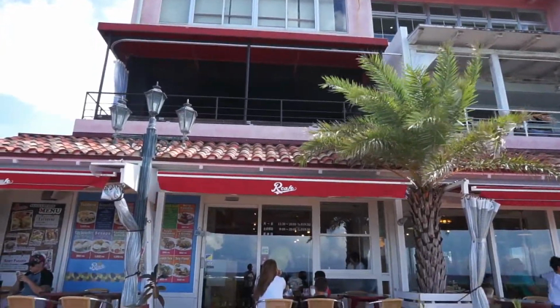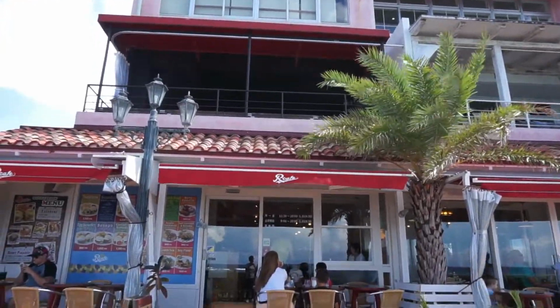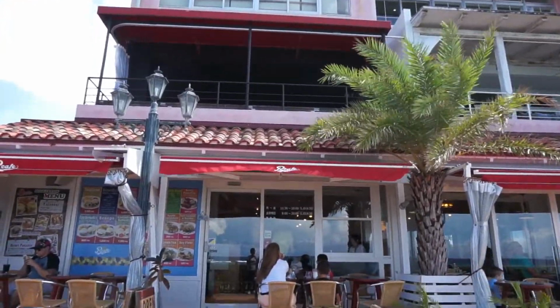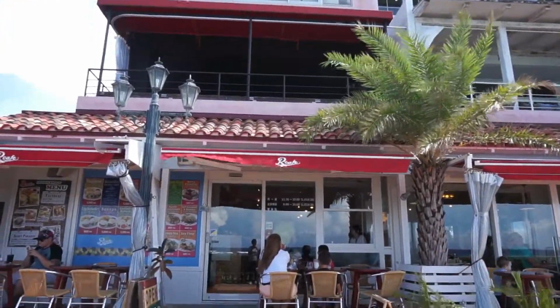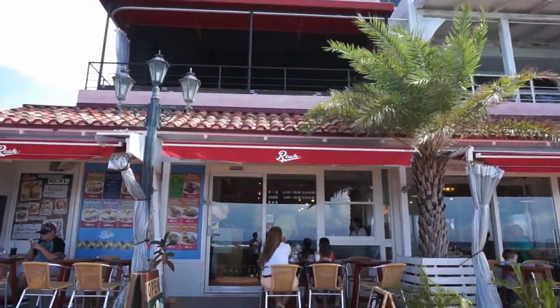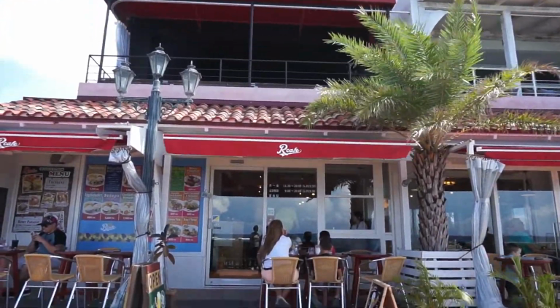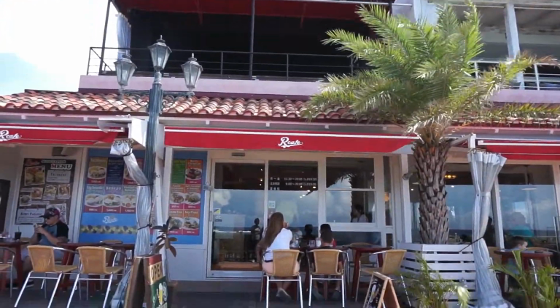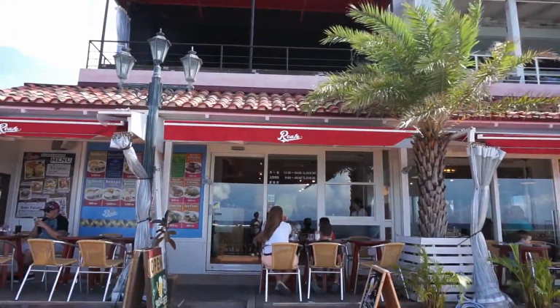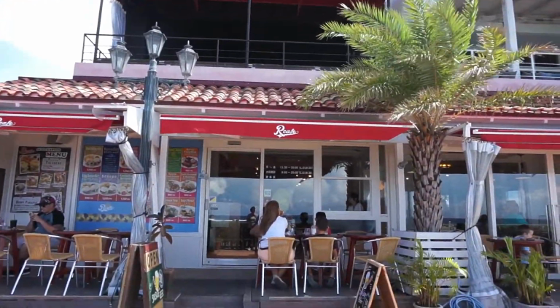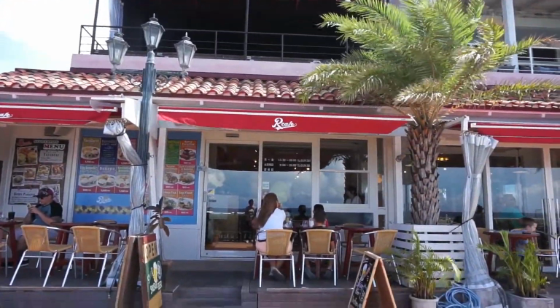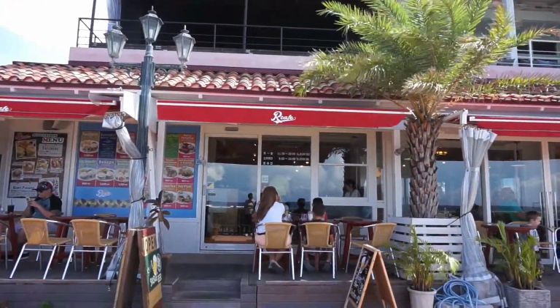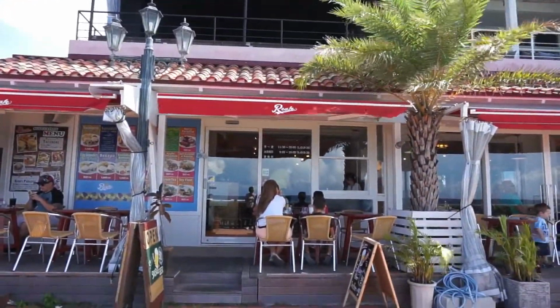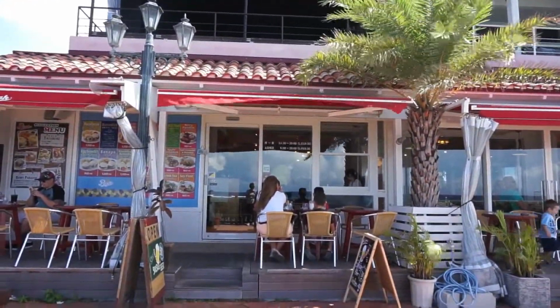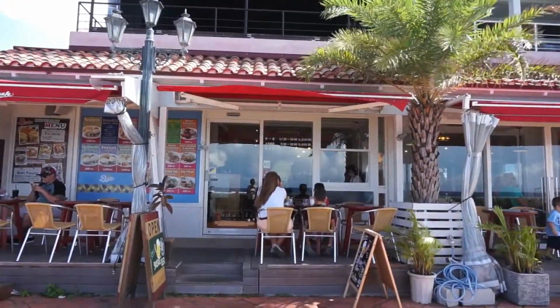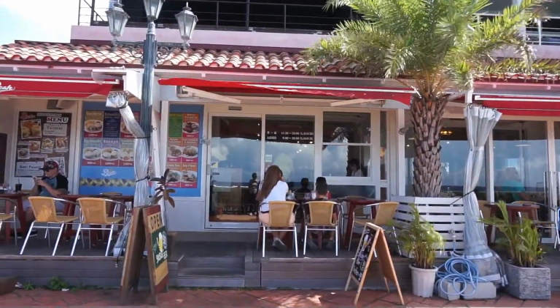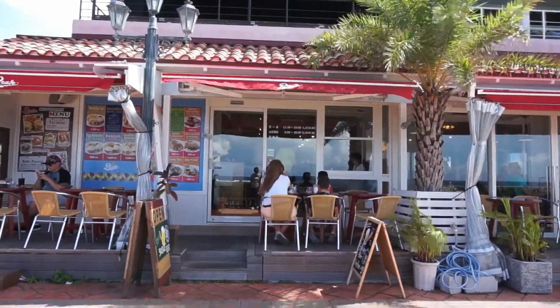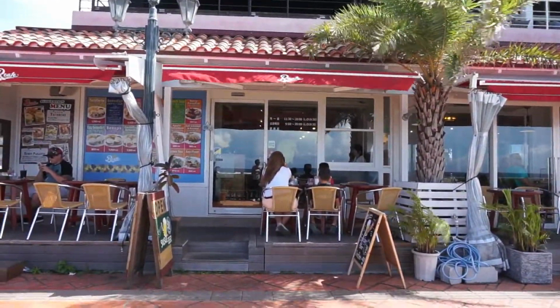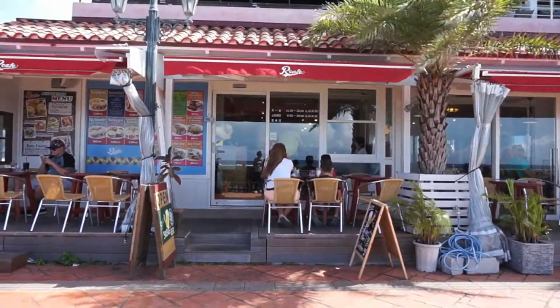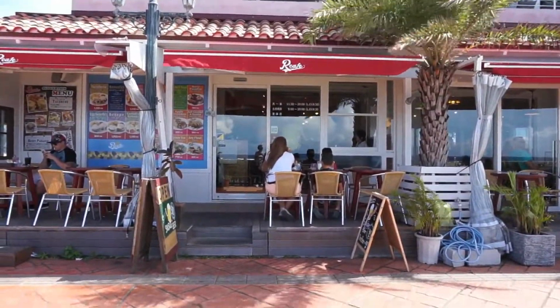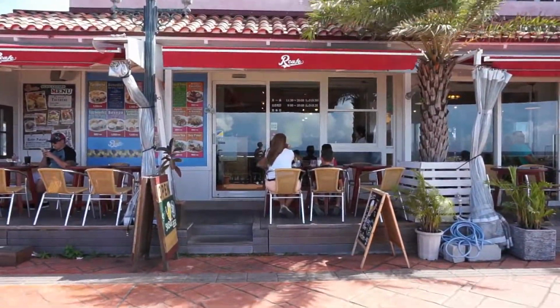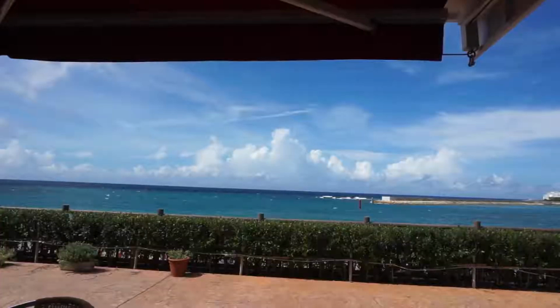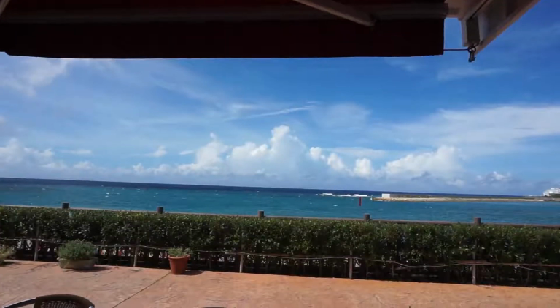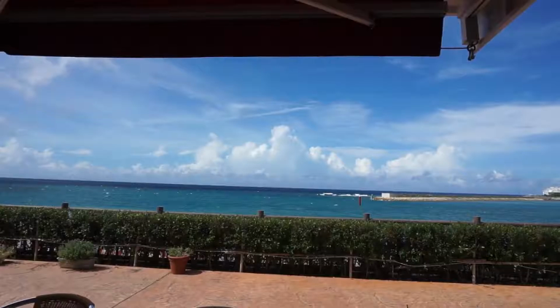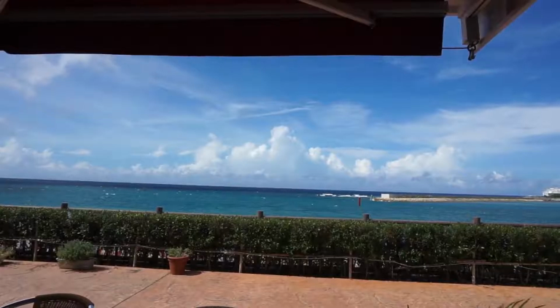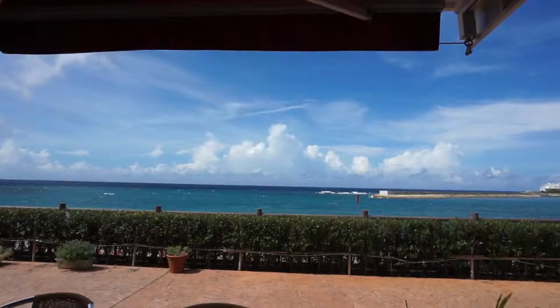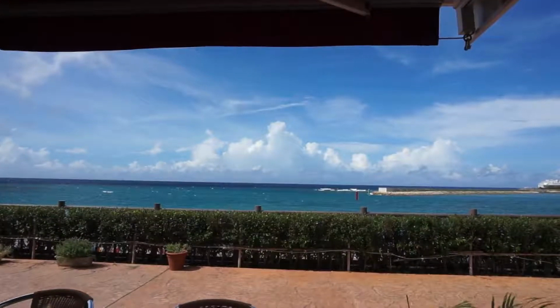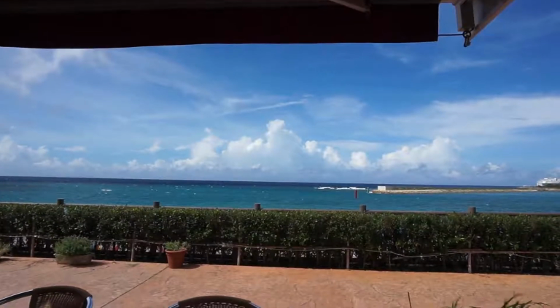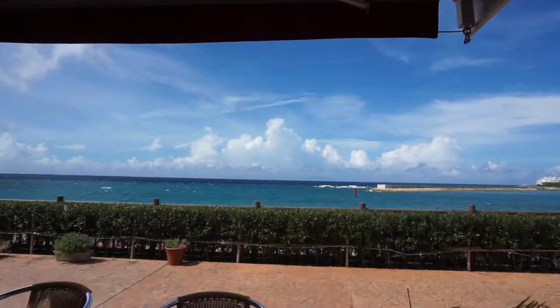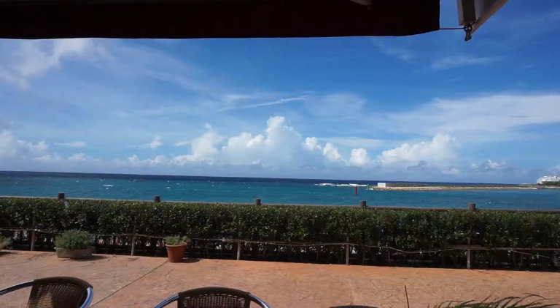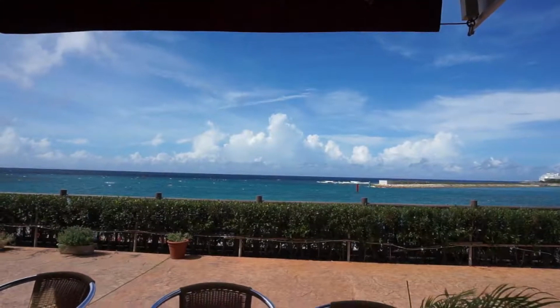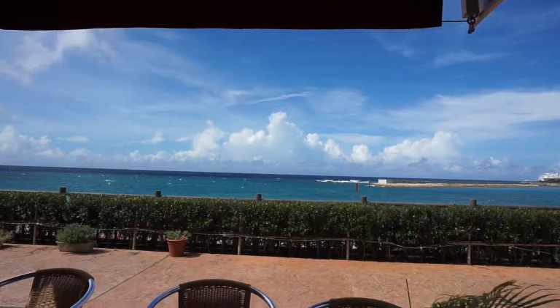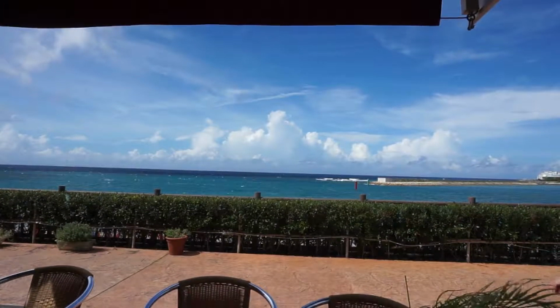I recommend saving this place — getting outside, that view is just amazing.